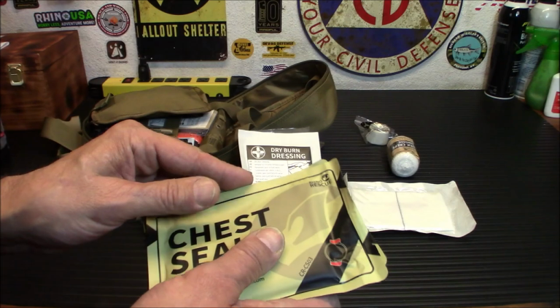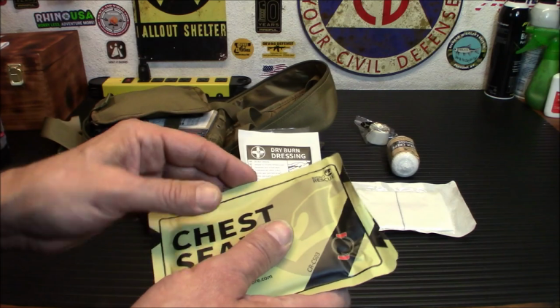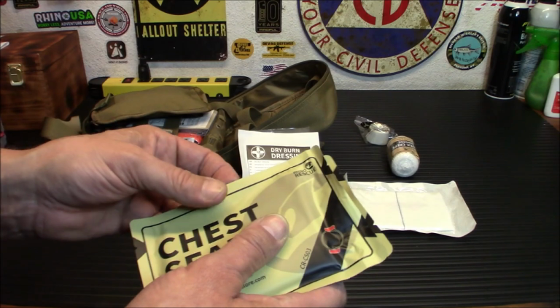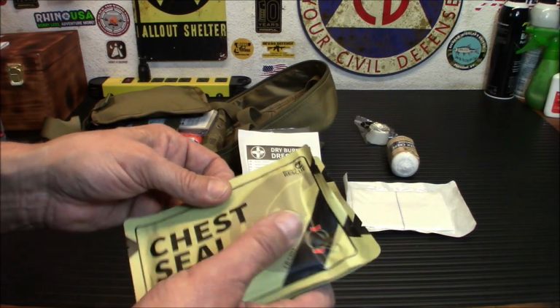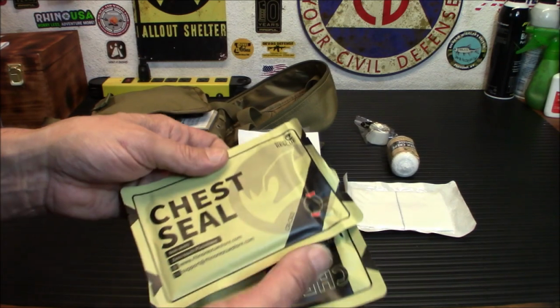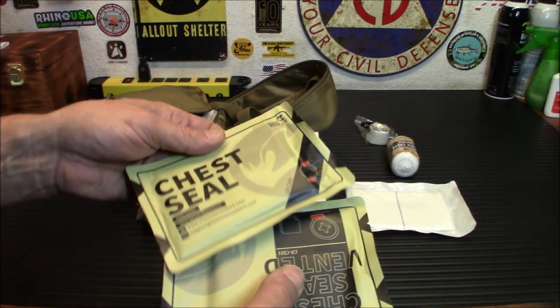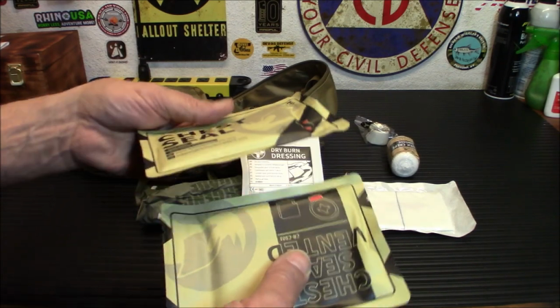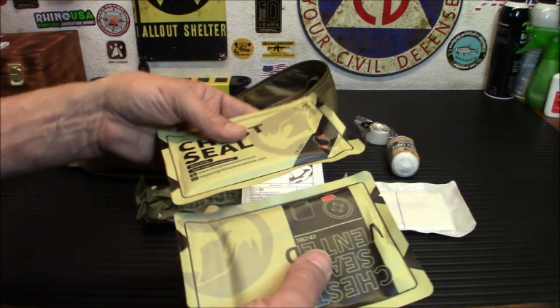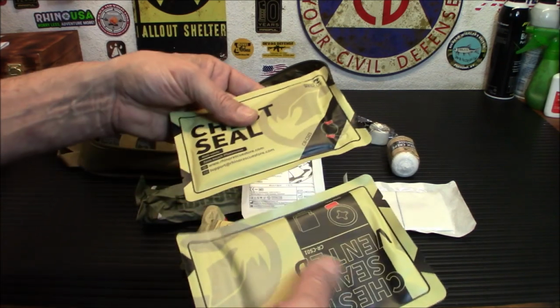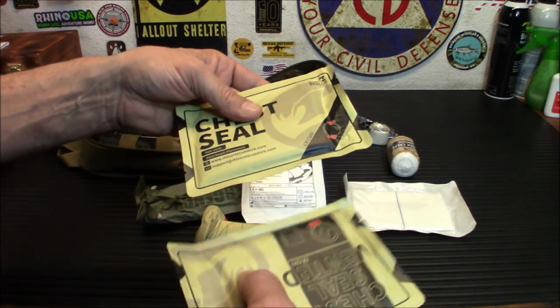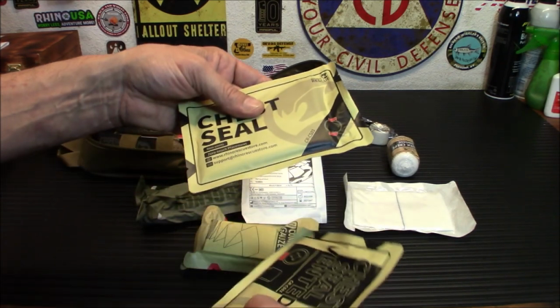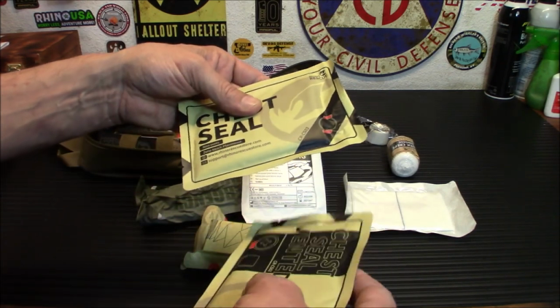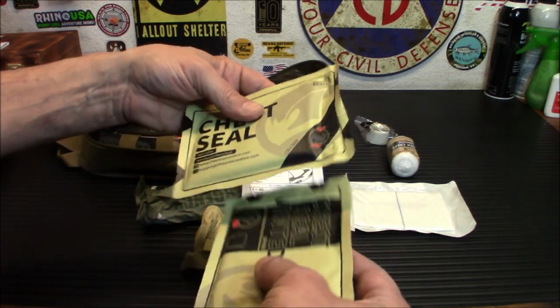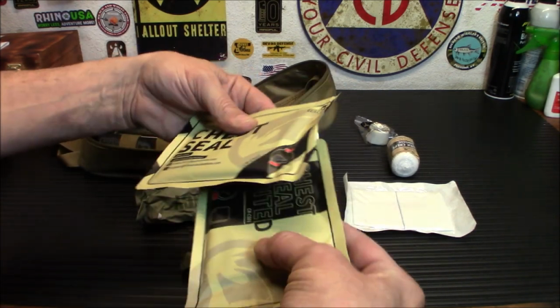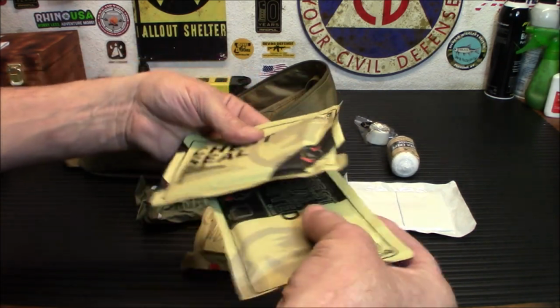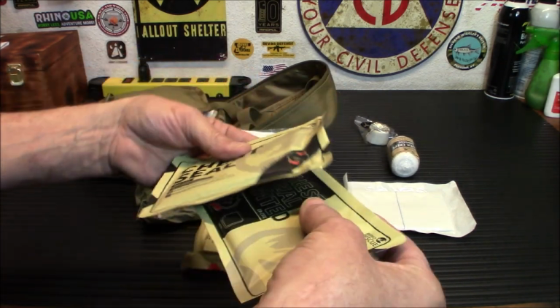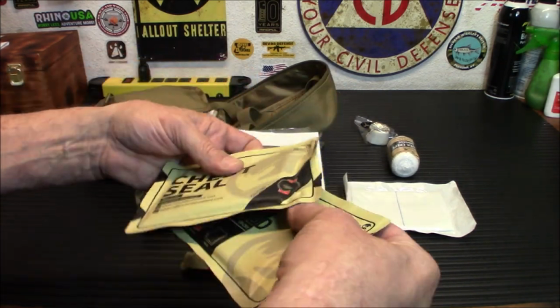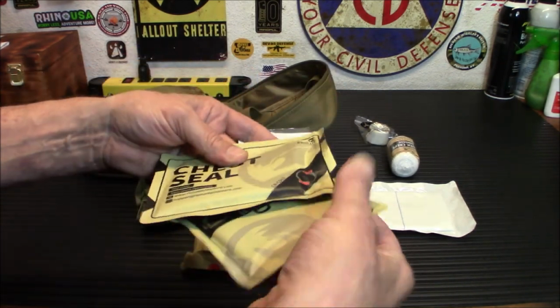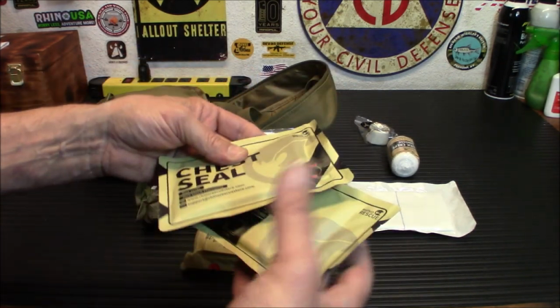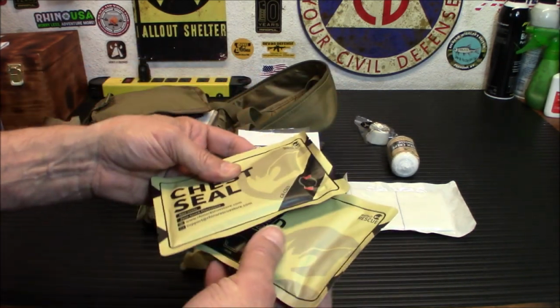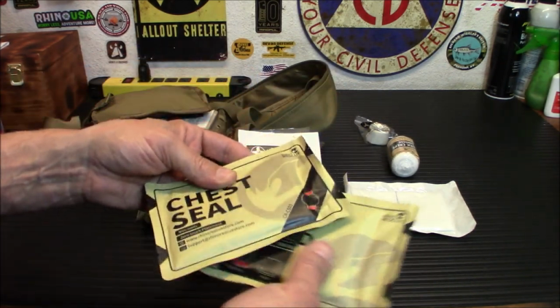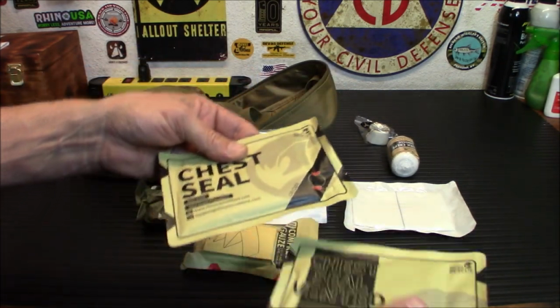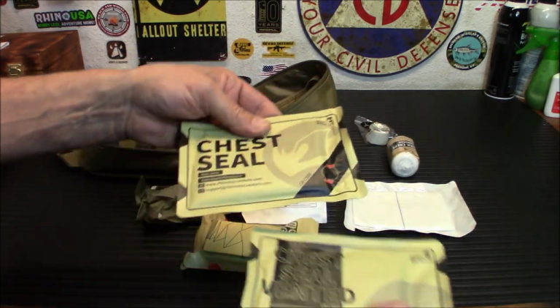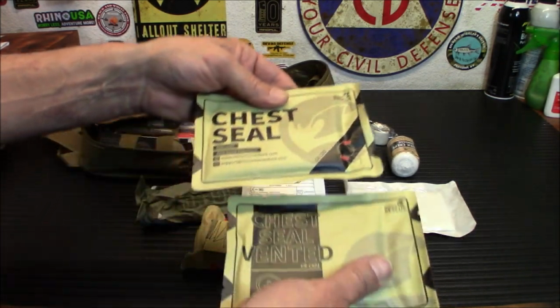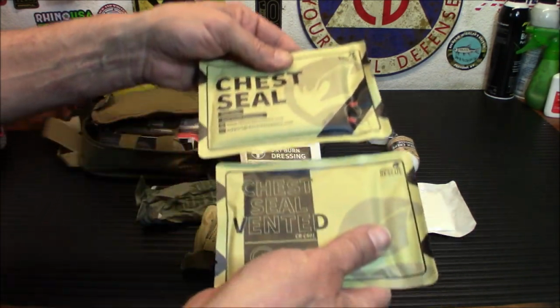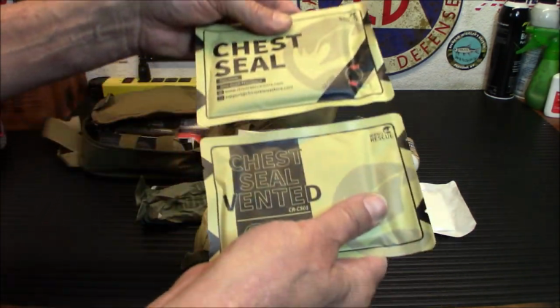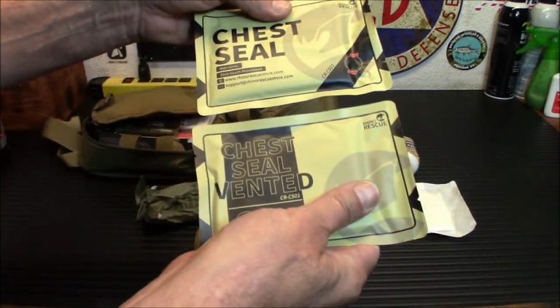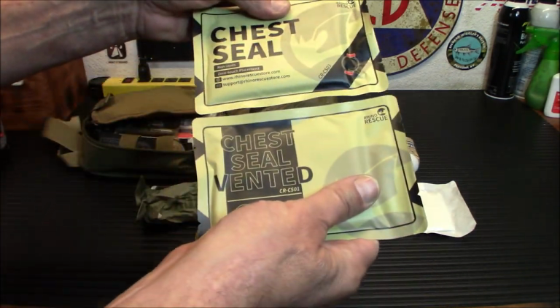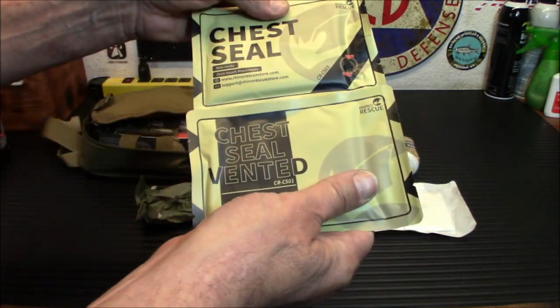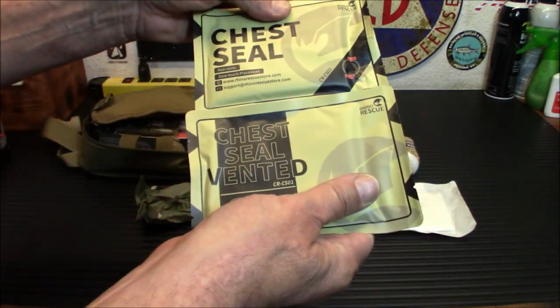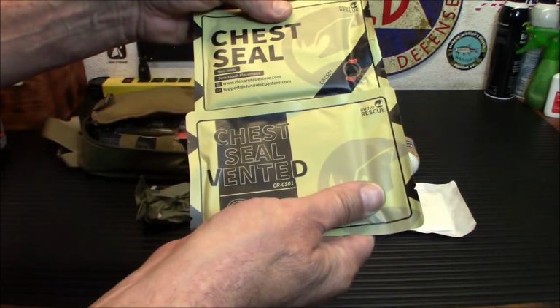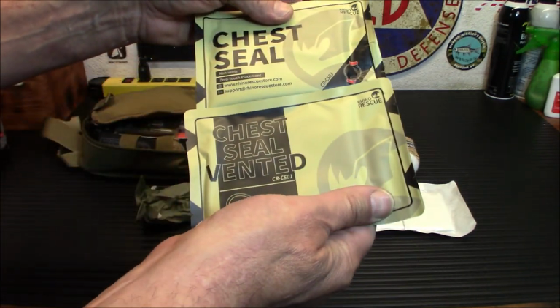Next up: a dry burn dressing, very handy. And two chest seals. You probably won't kill anybody using these on them, but I would suggest getting training on how to use them so they actually work.